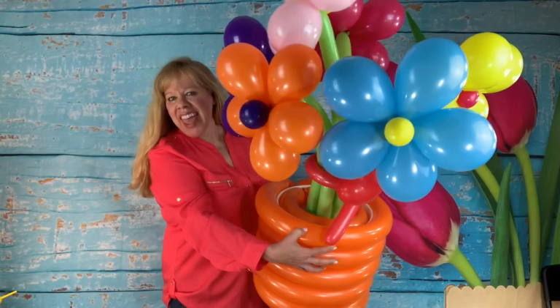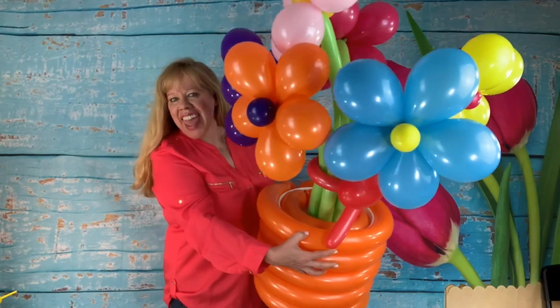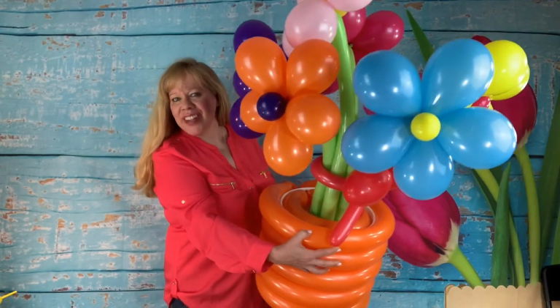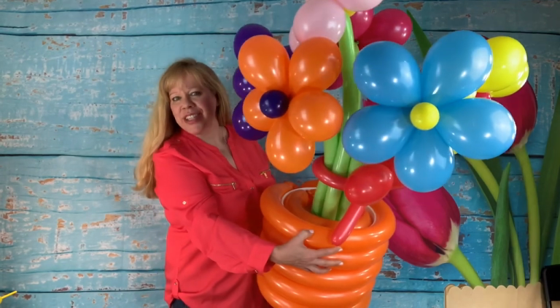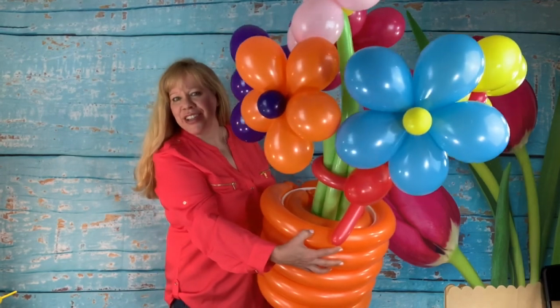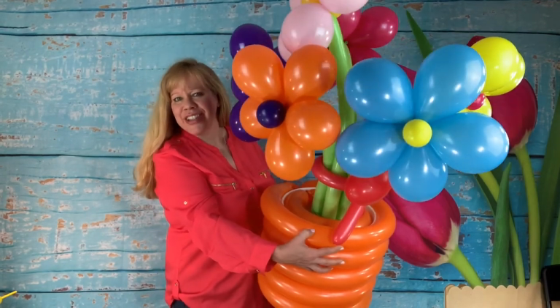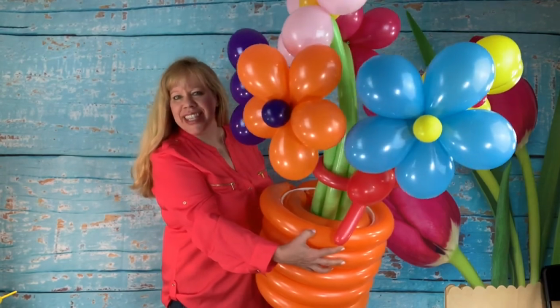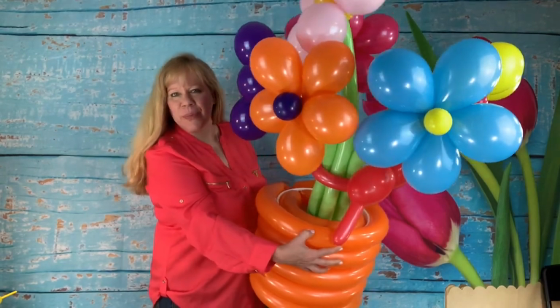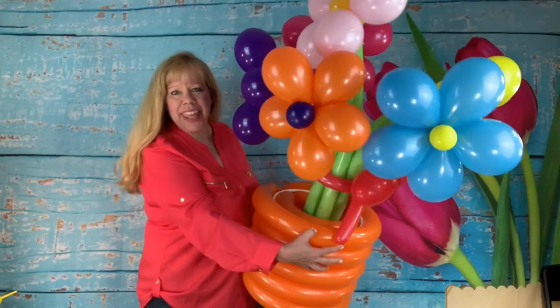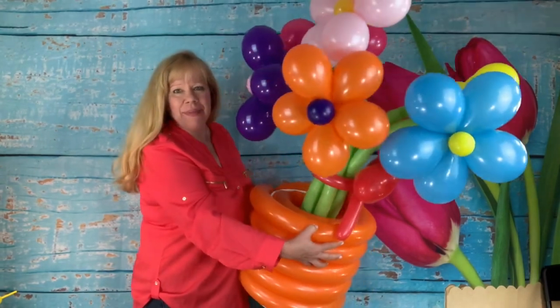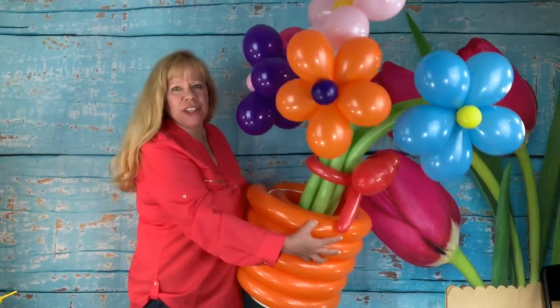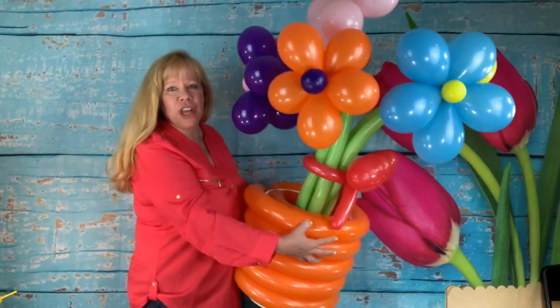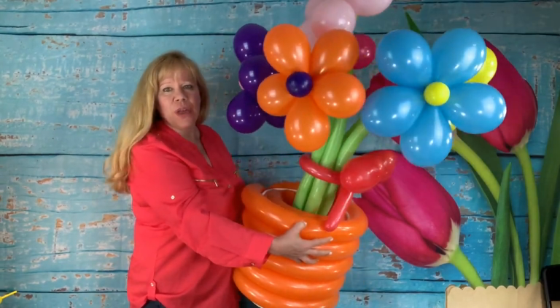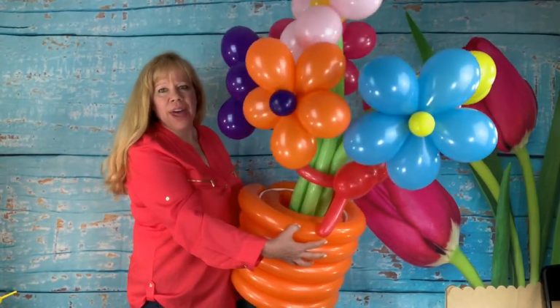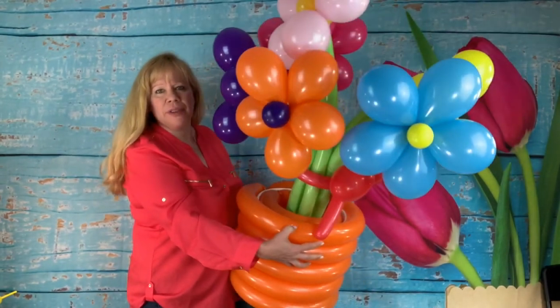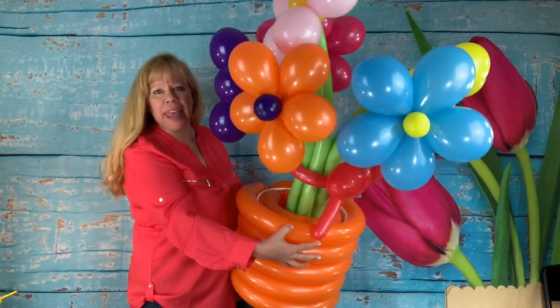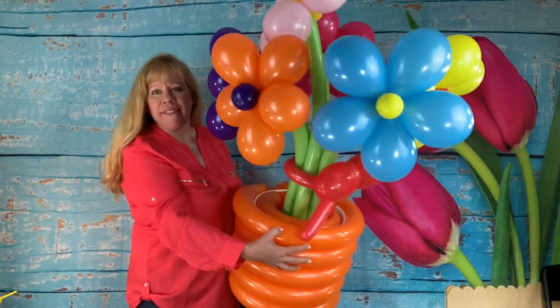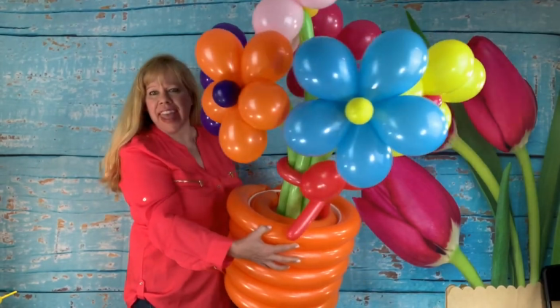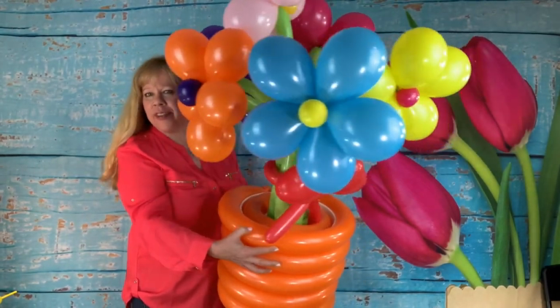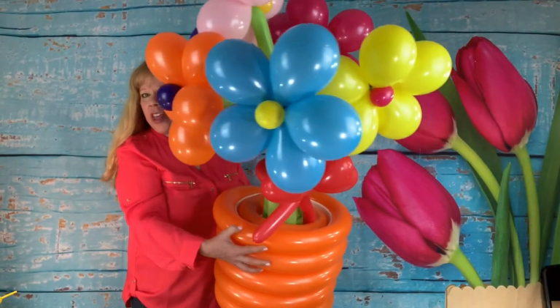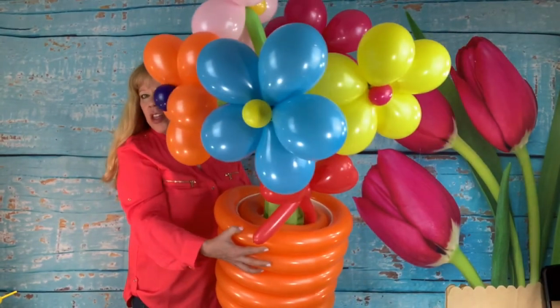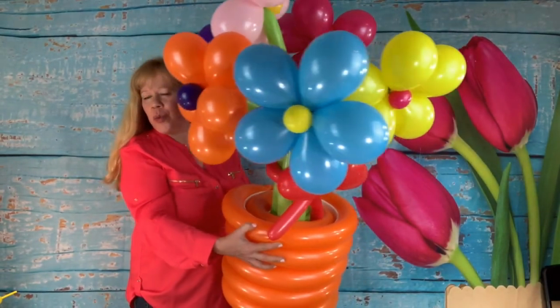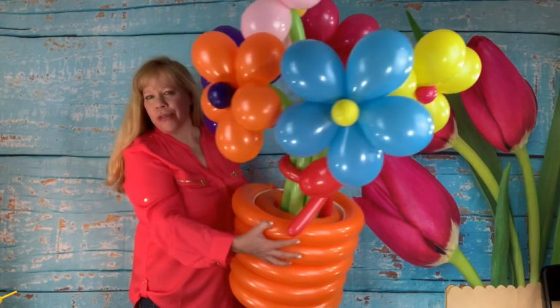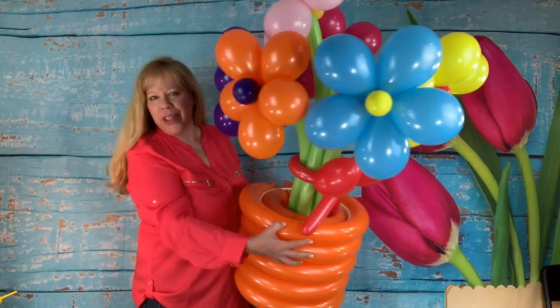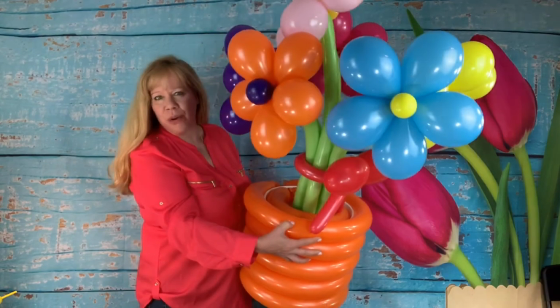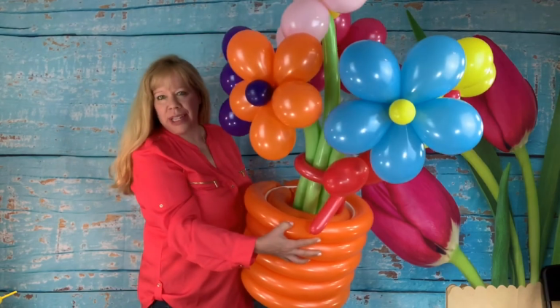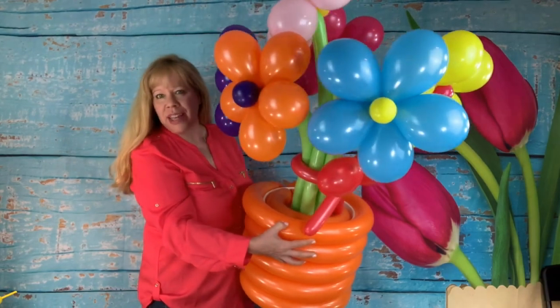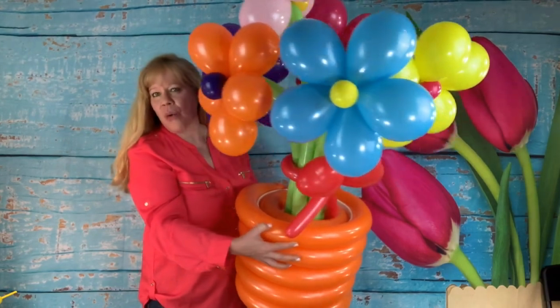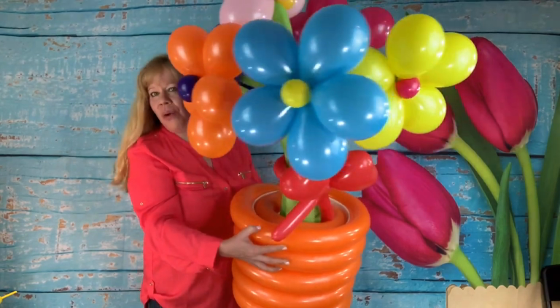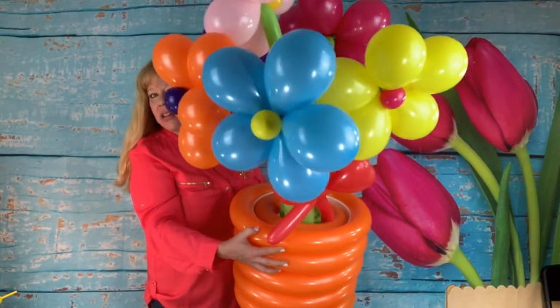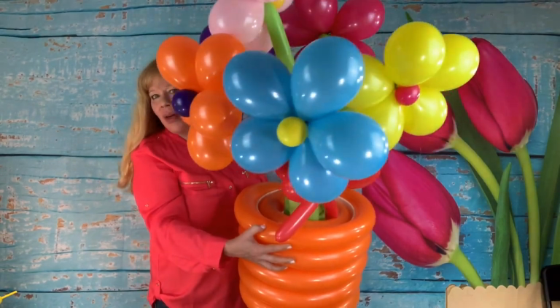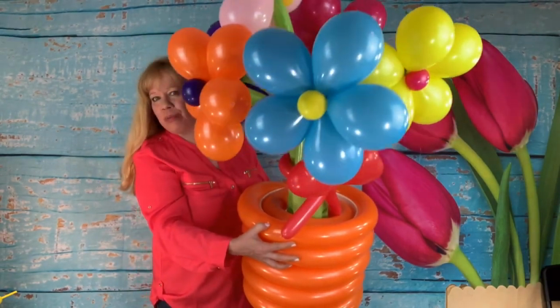Hey twisters! This week I'm going to show you how to make a vase to put flowers in, or a sculpture.